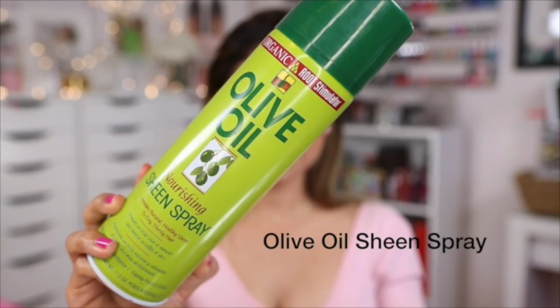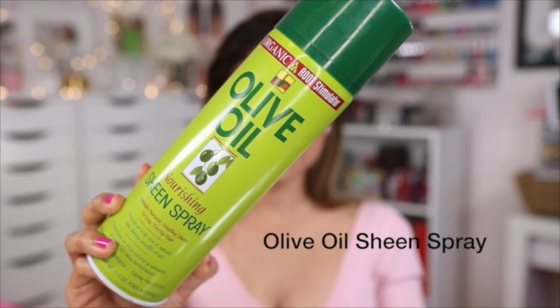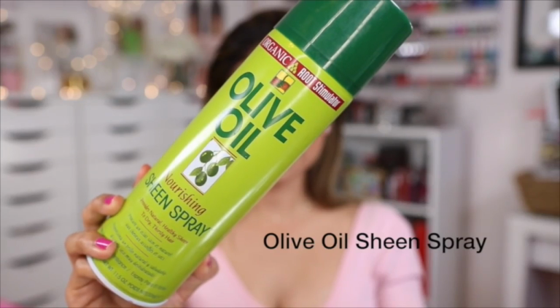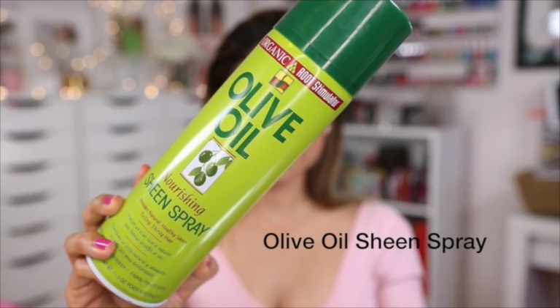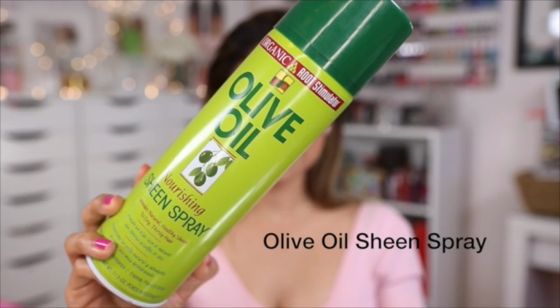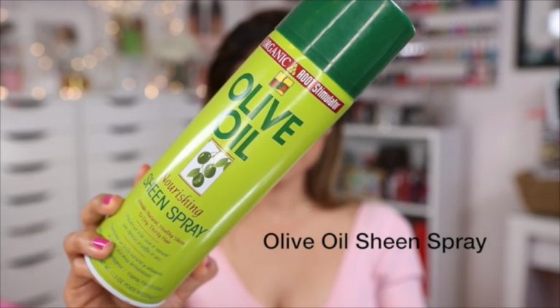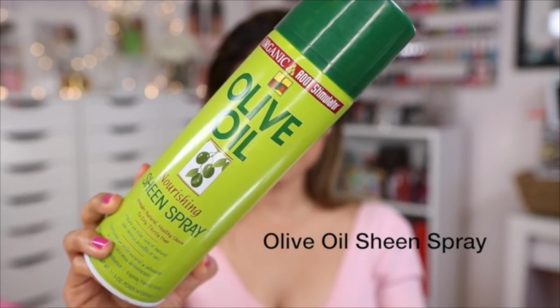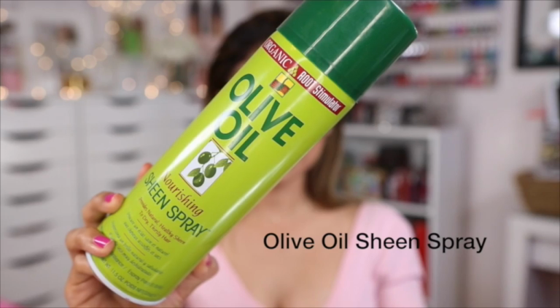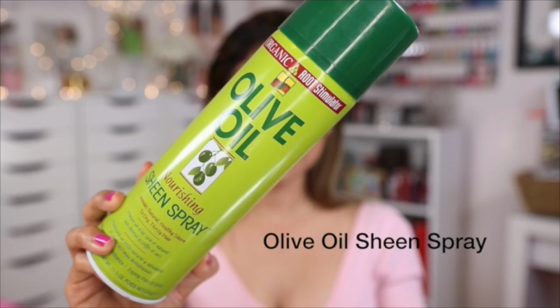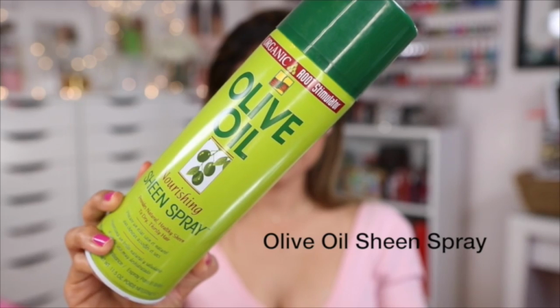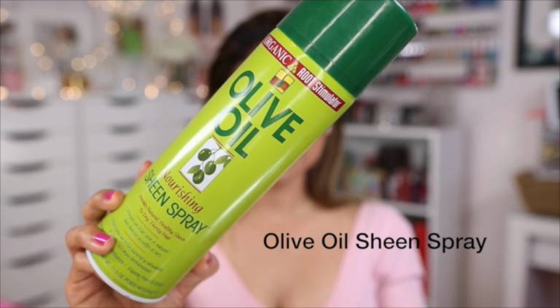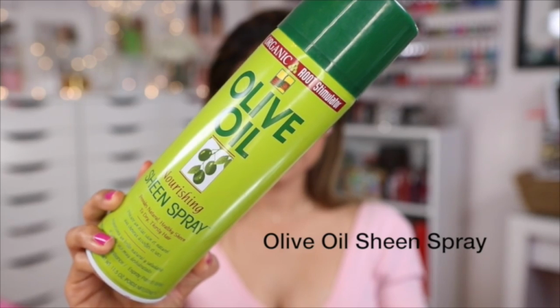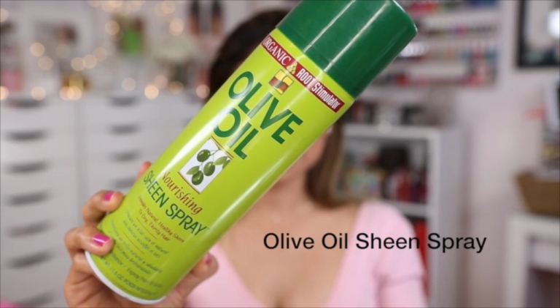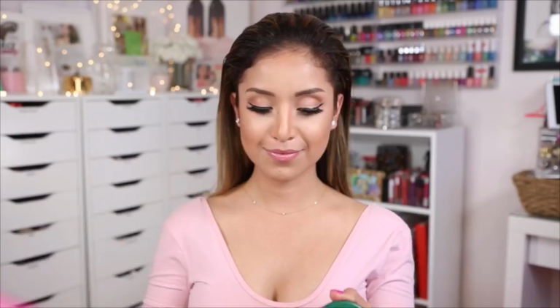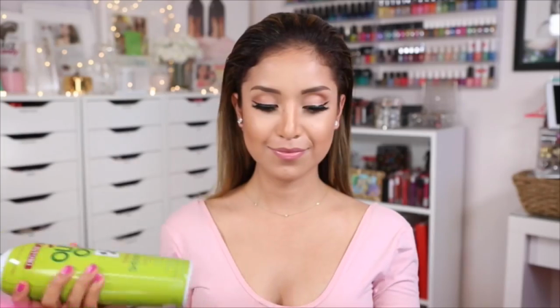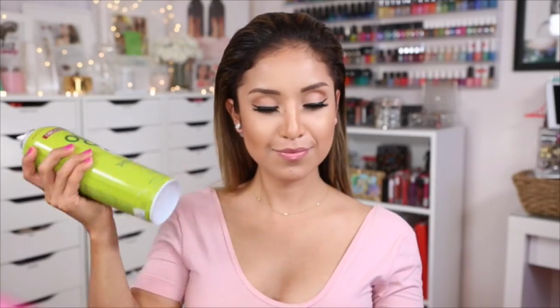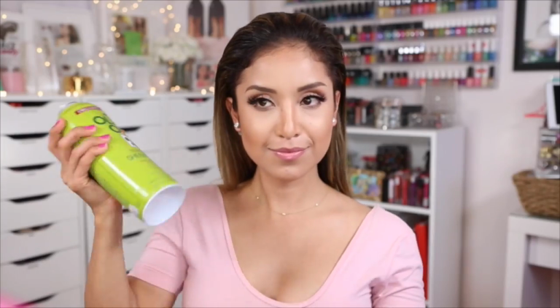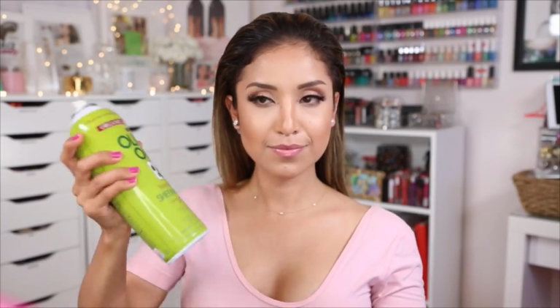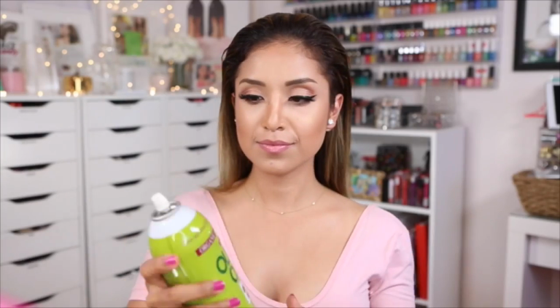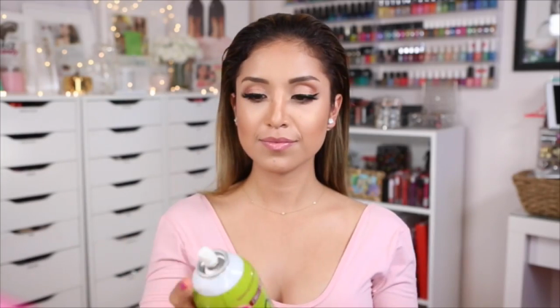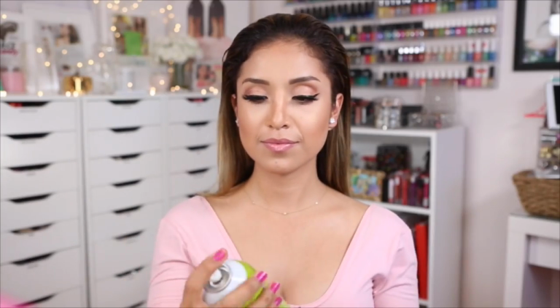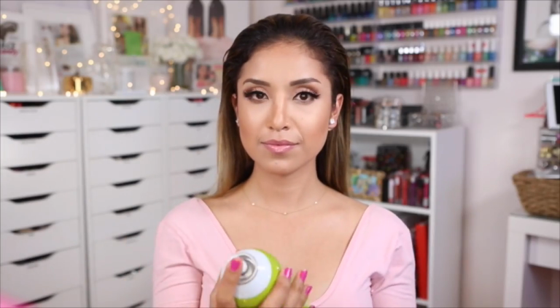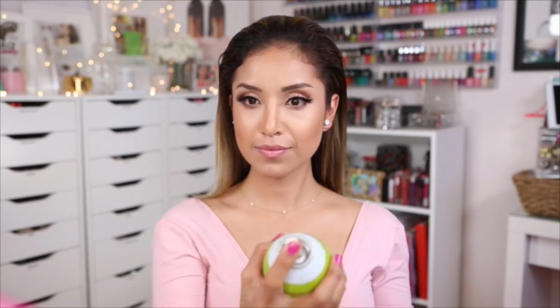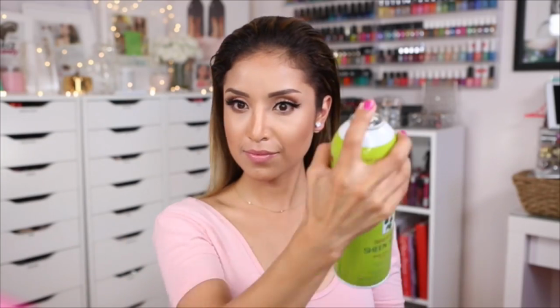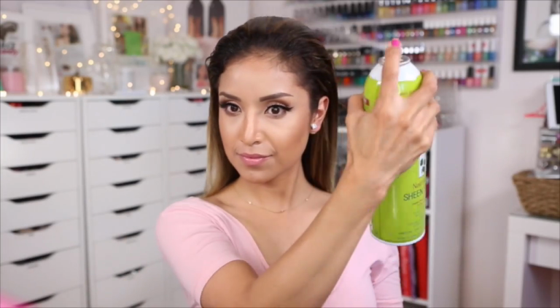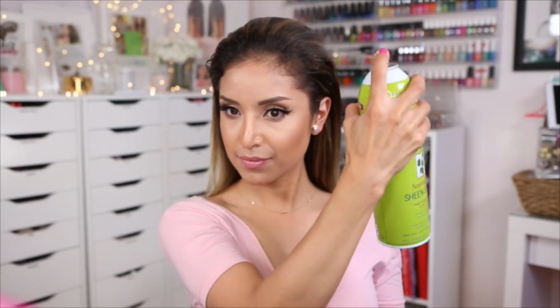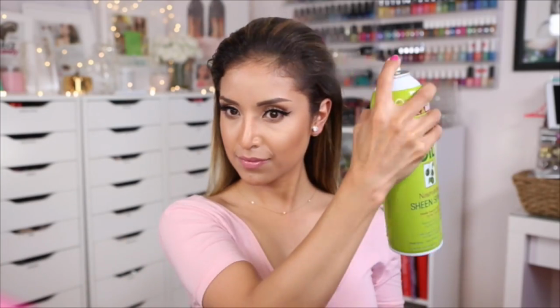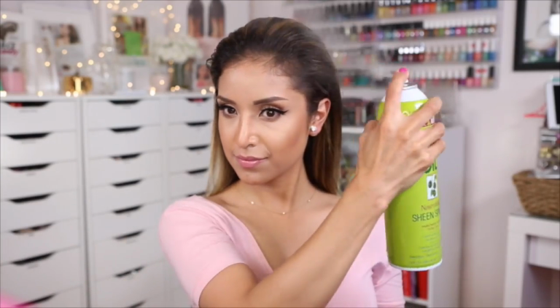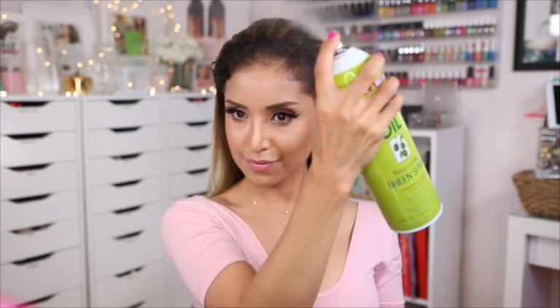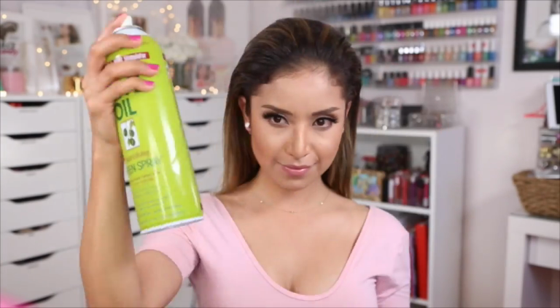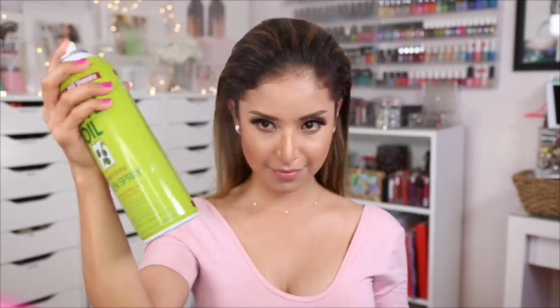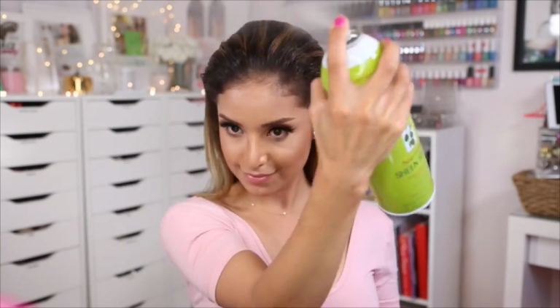Last but not least, I like to use a spray like this one which is very light and gives my hair some shine.